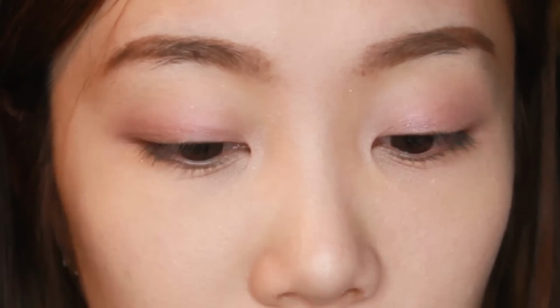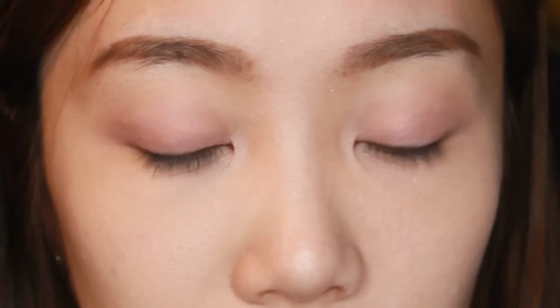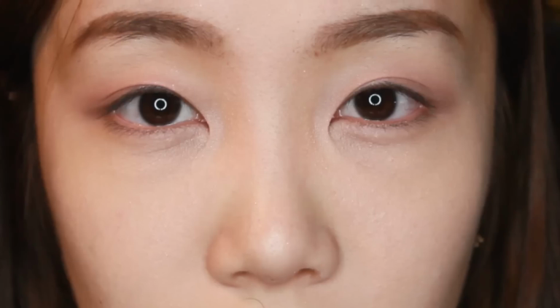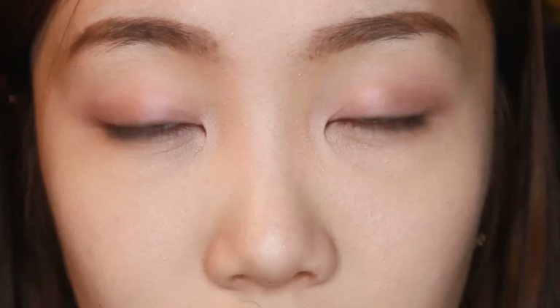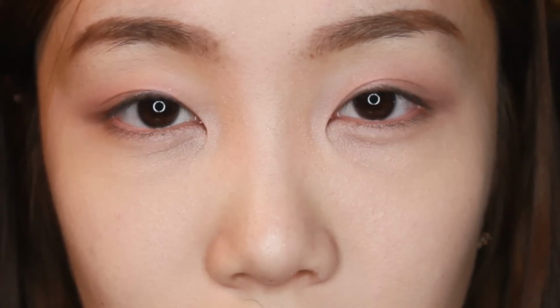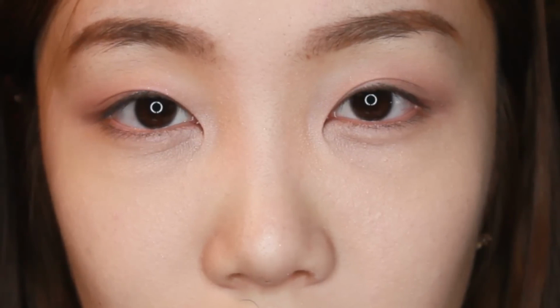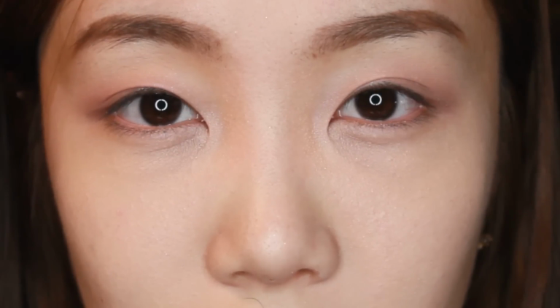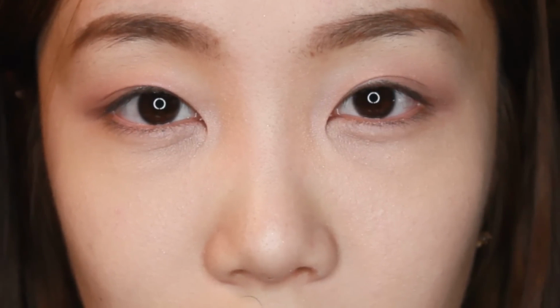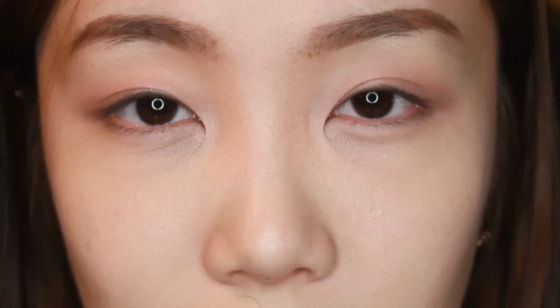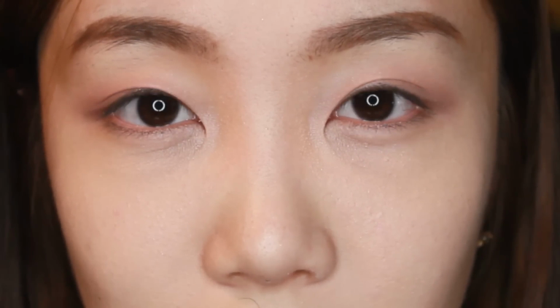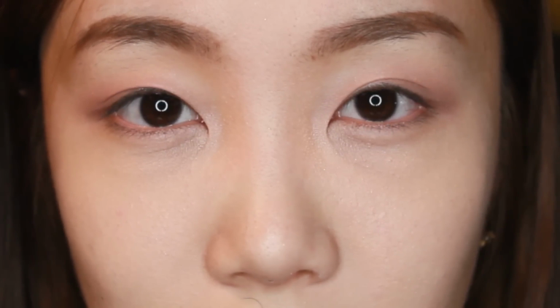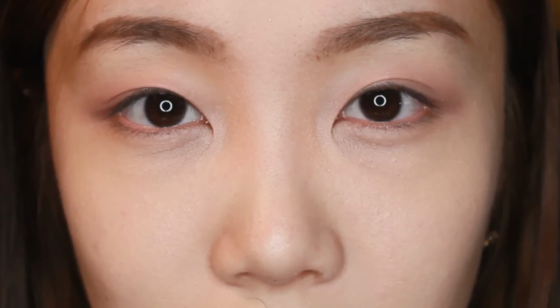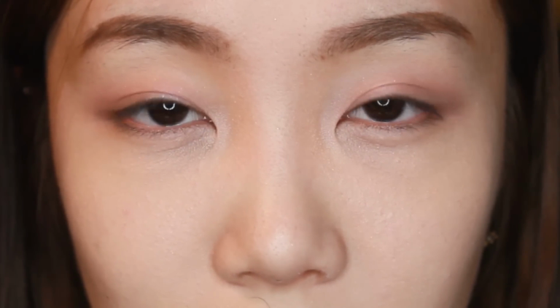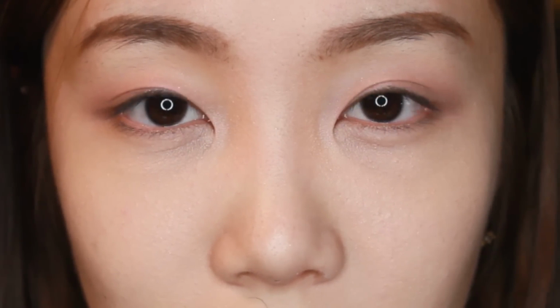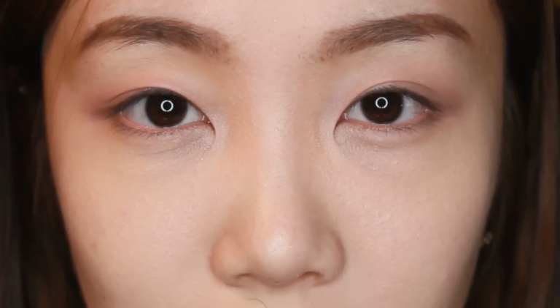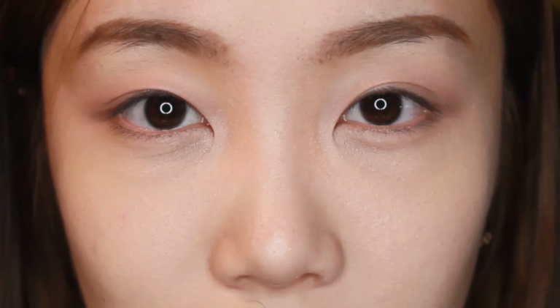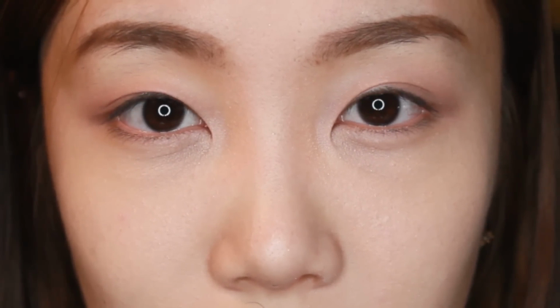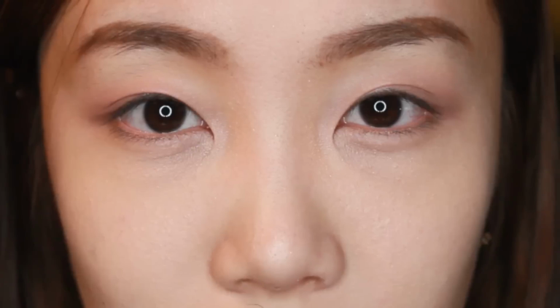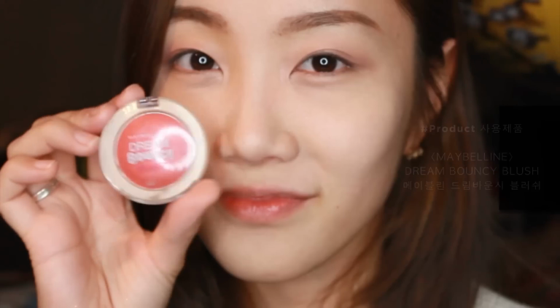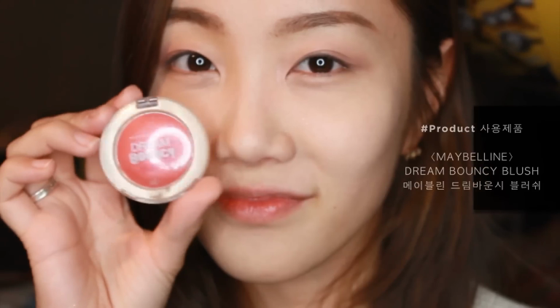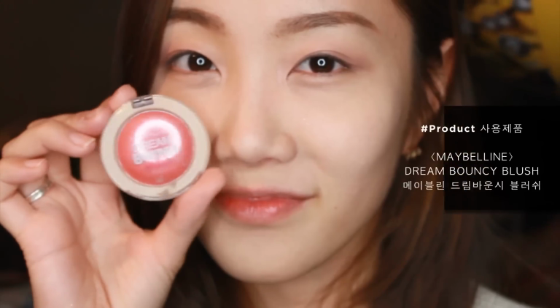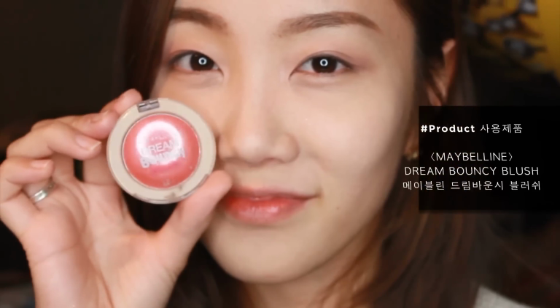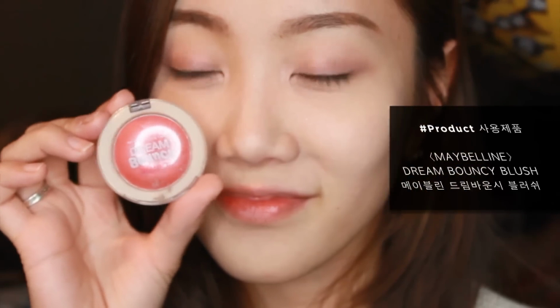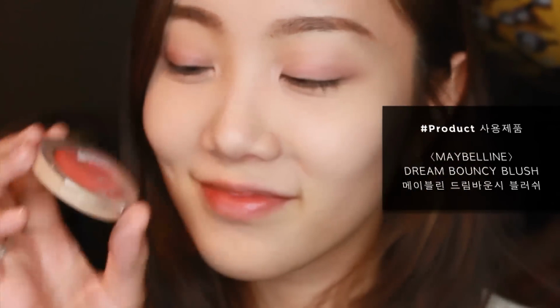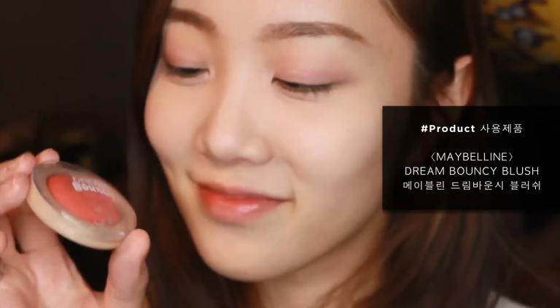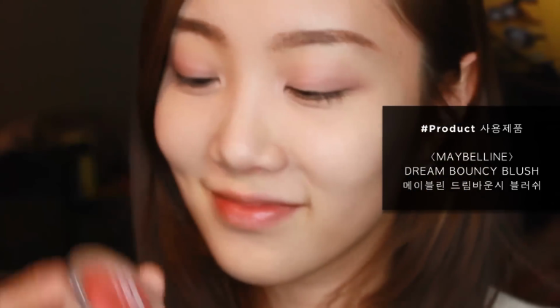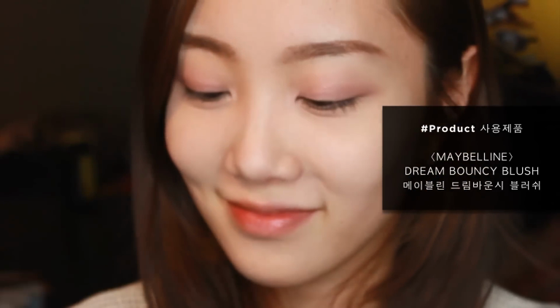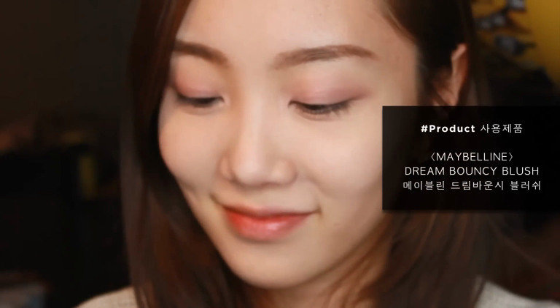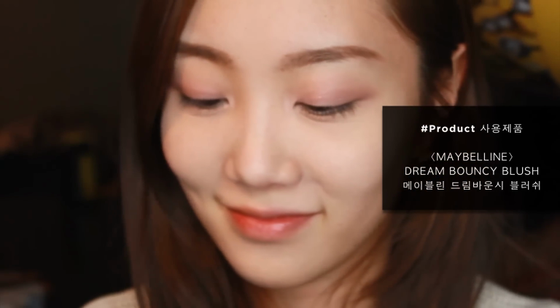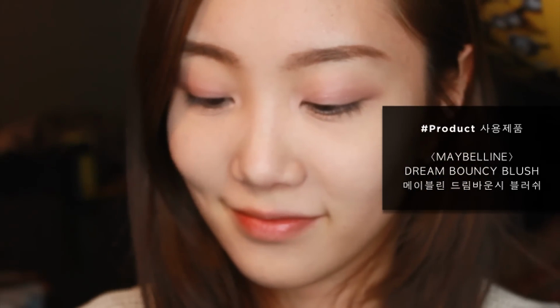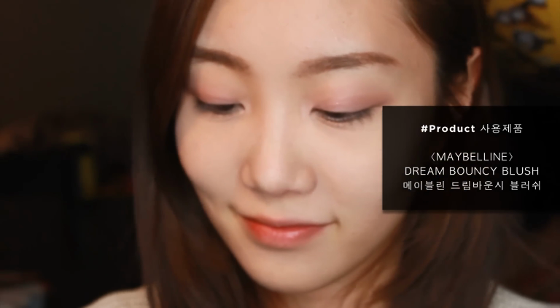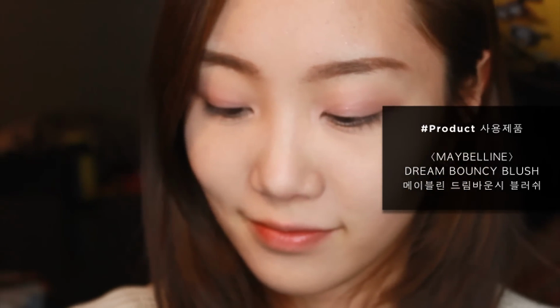I'll pass on eyeliner for my daily makeup, so let me grab some mascara instead. Next, I want to show this awesome blush balm from Maybelline.